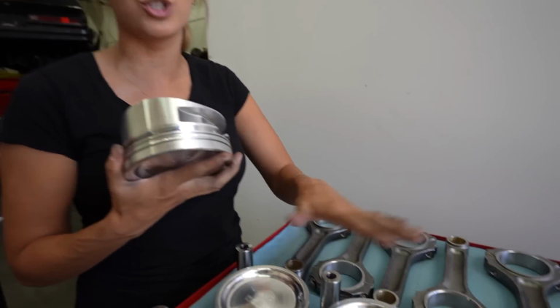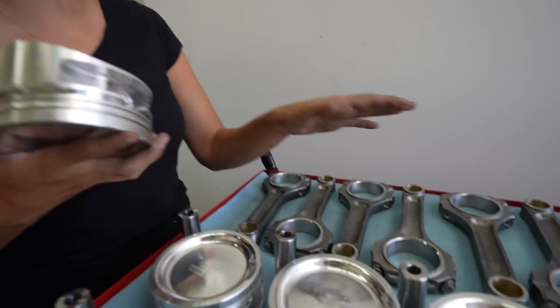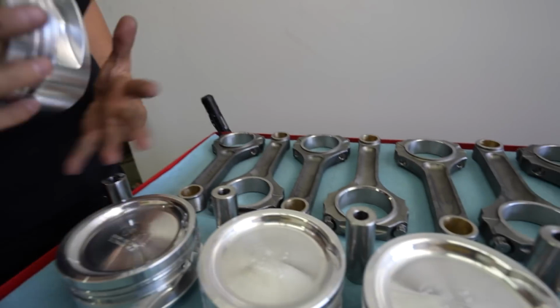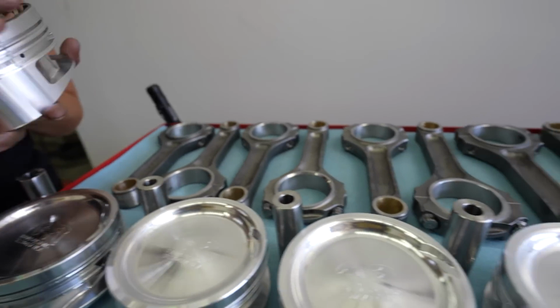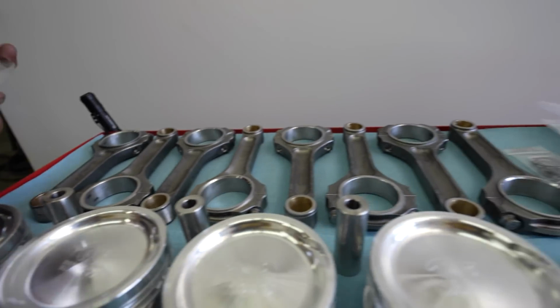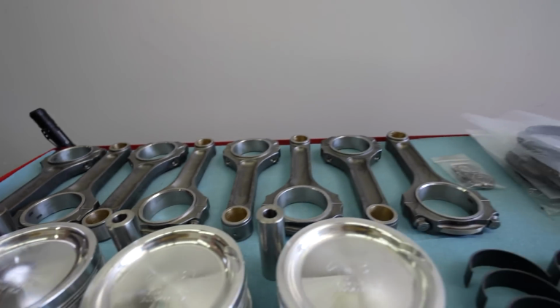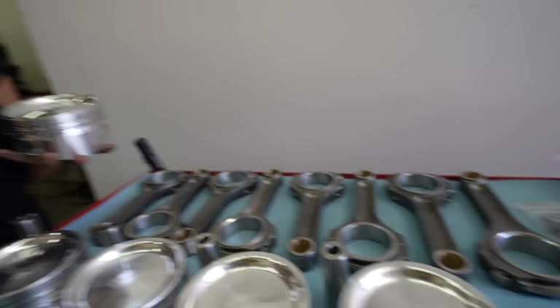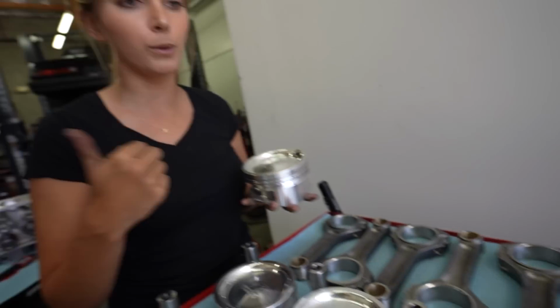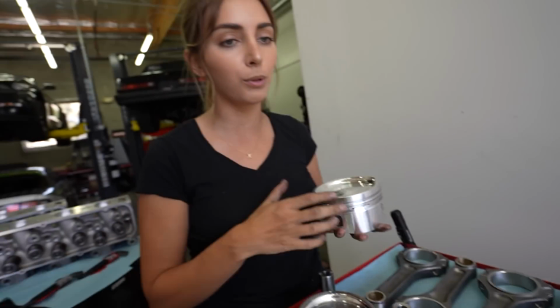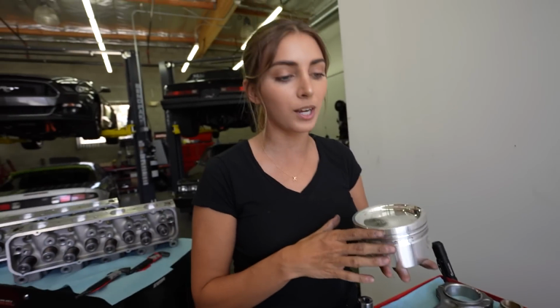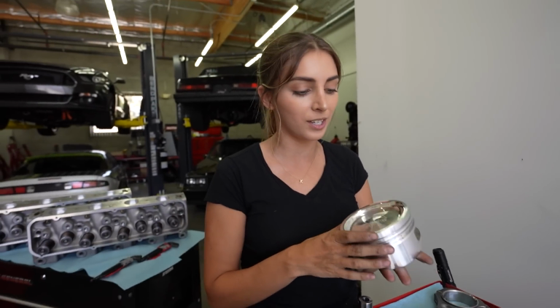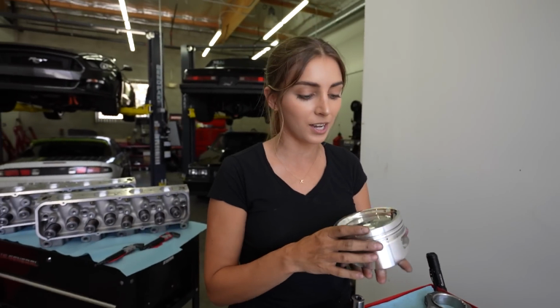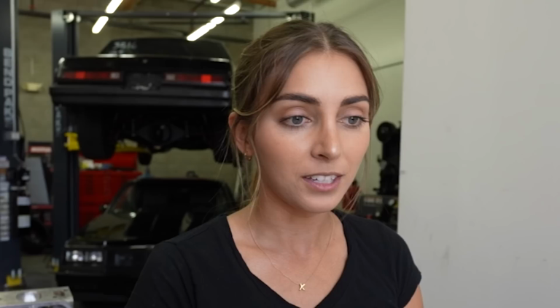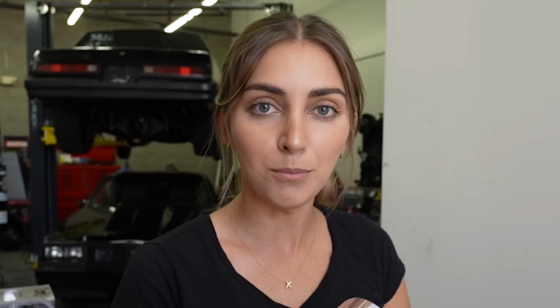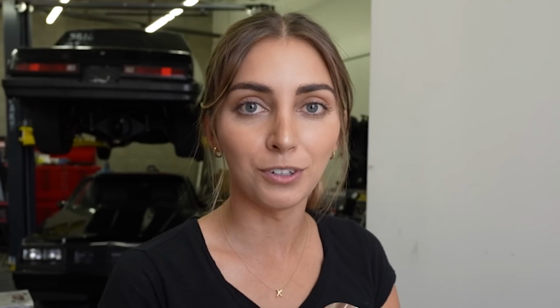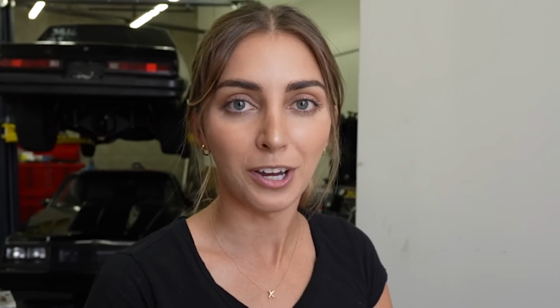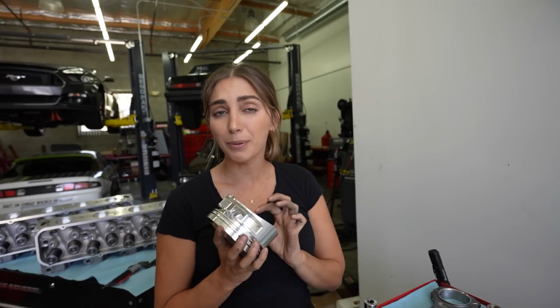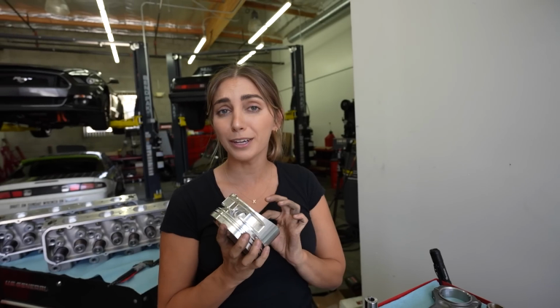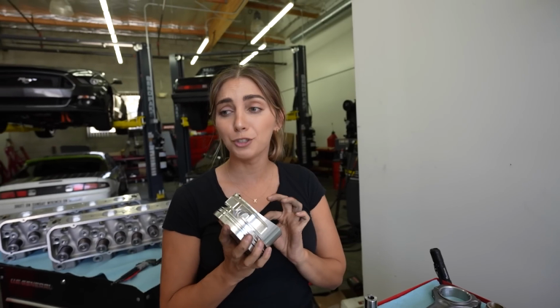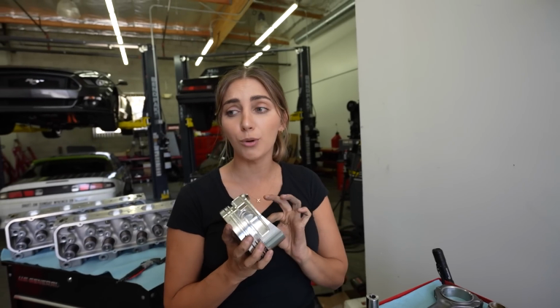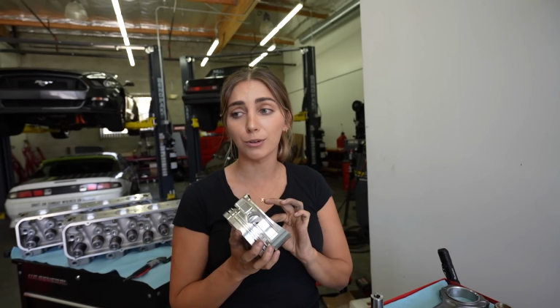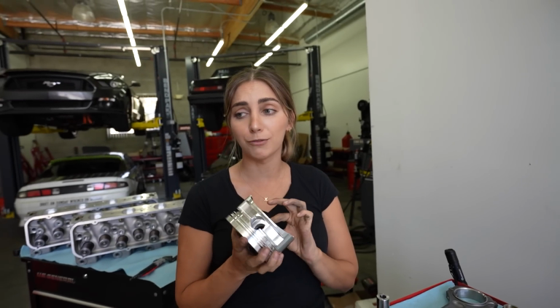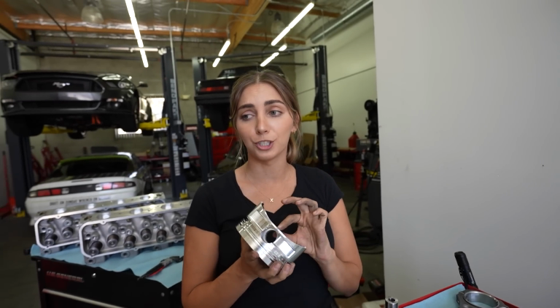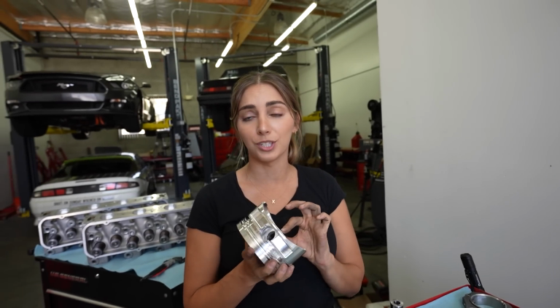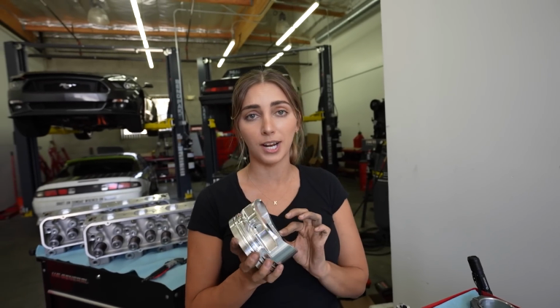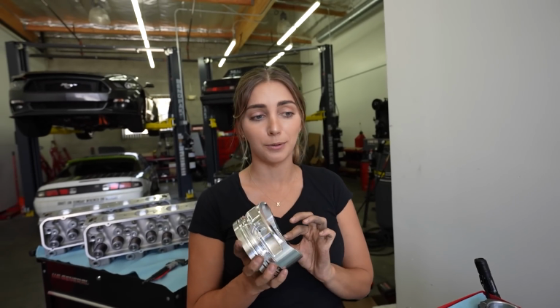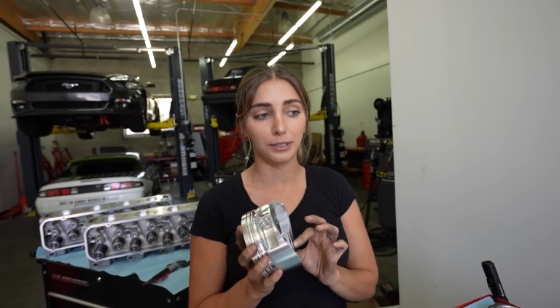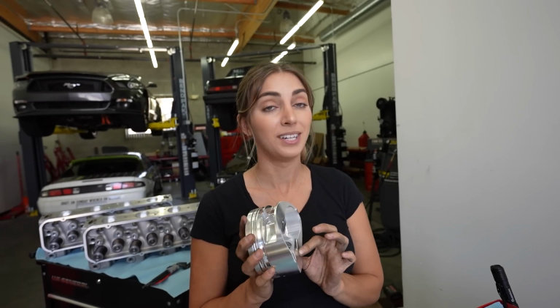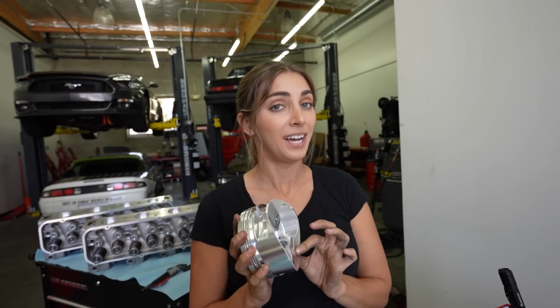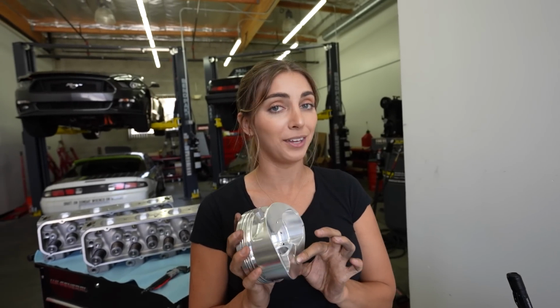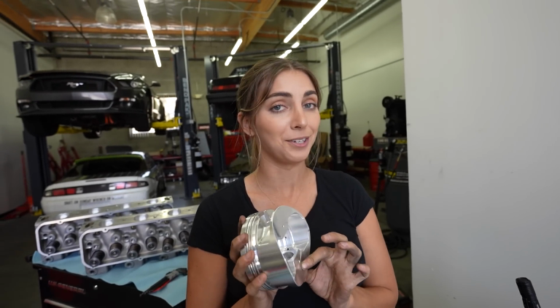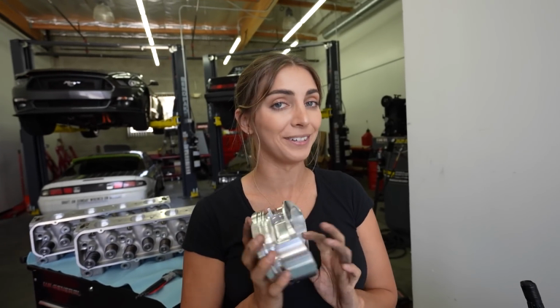Let's start by getting the pistons assembled to the rods. I'm going to do all of these, shove them in the block and keep moving on. We probably have two hours to finish this entire build — I think I can do it.